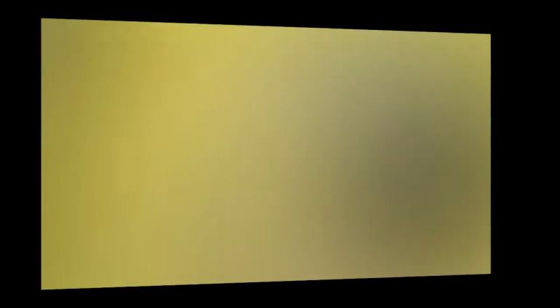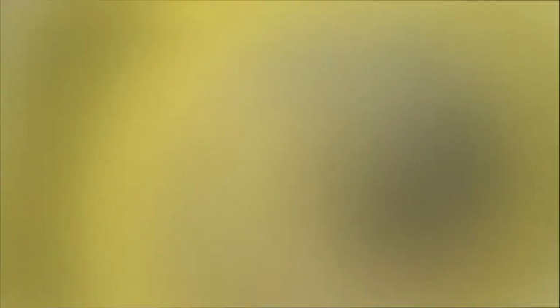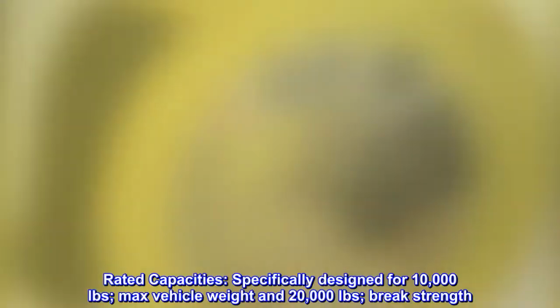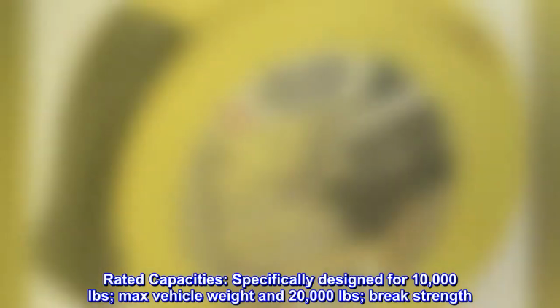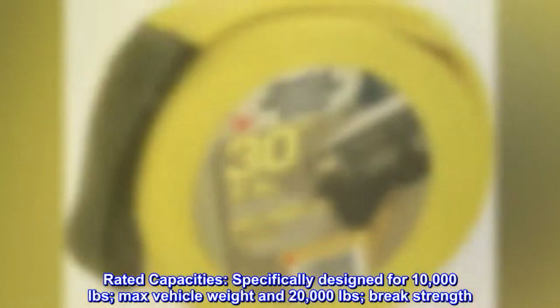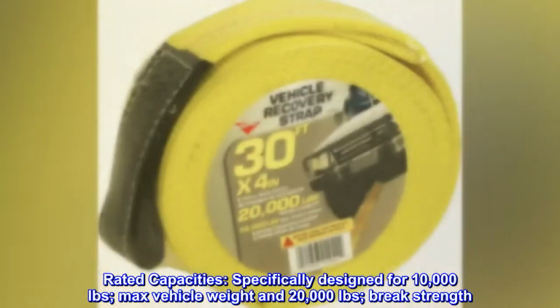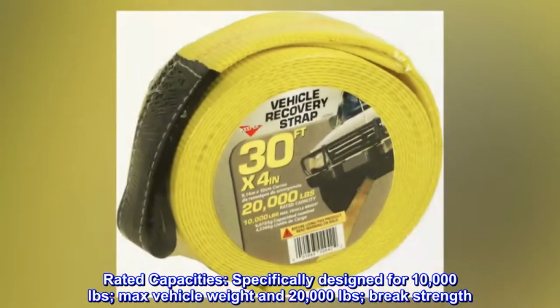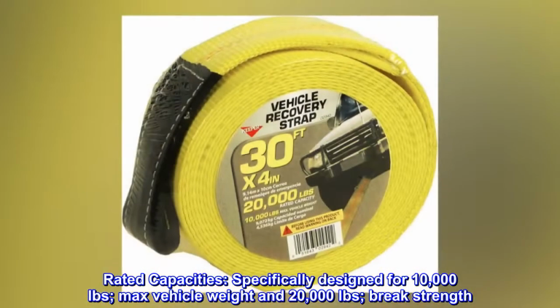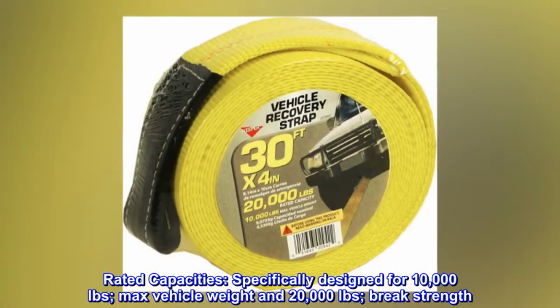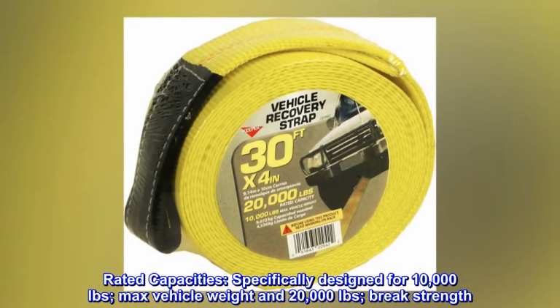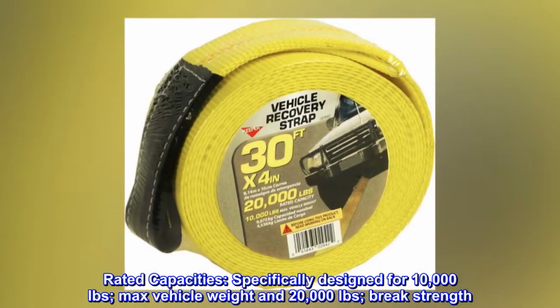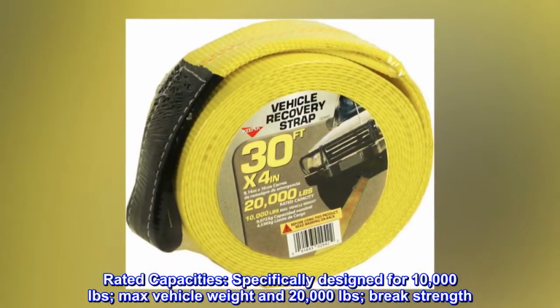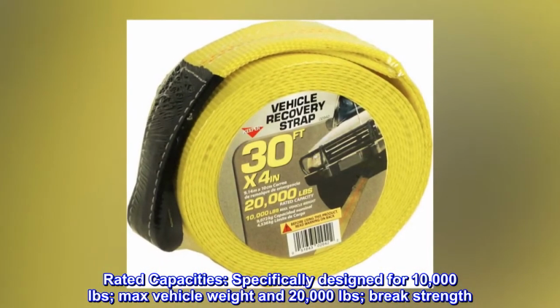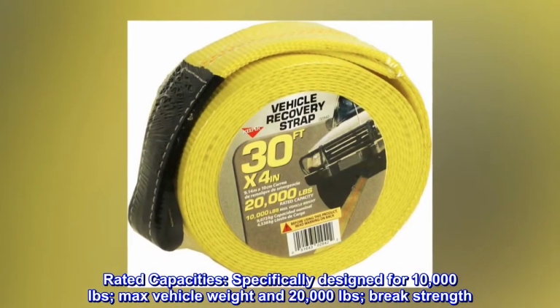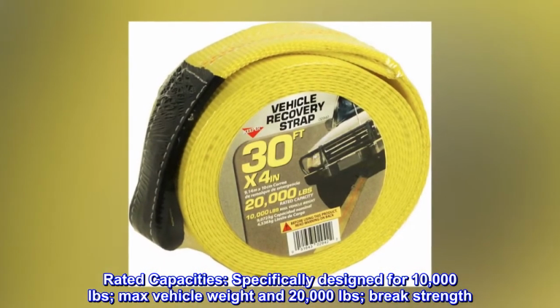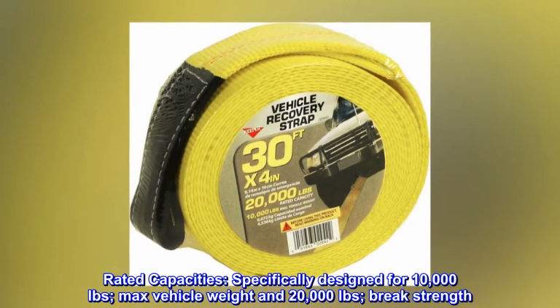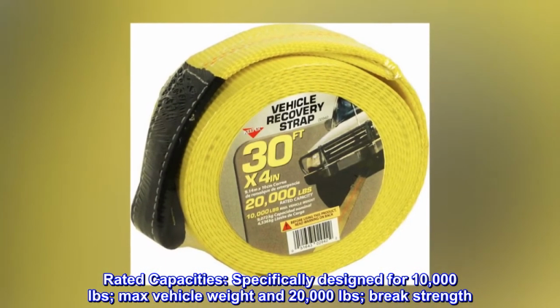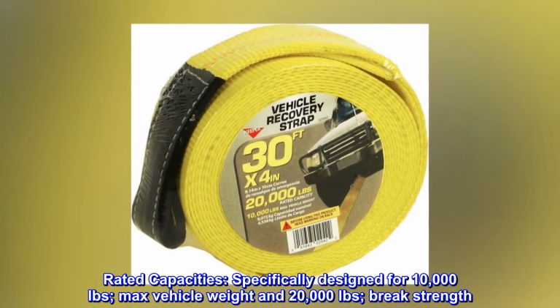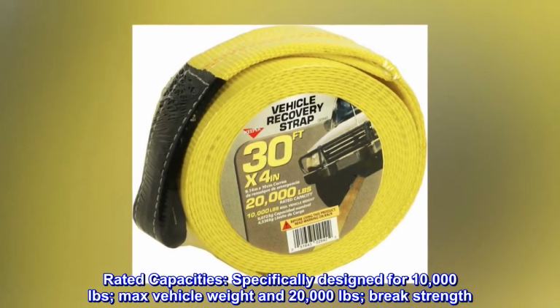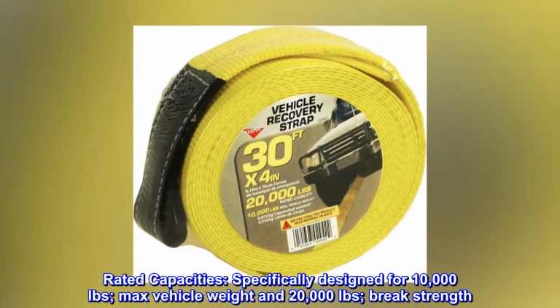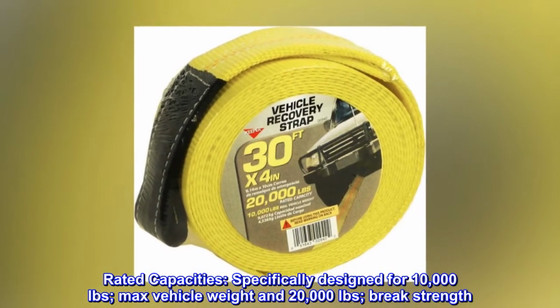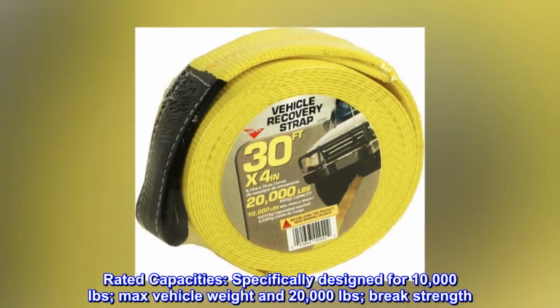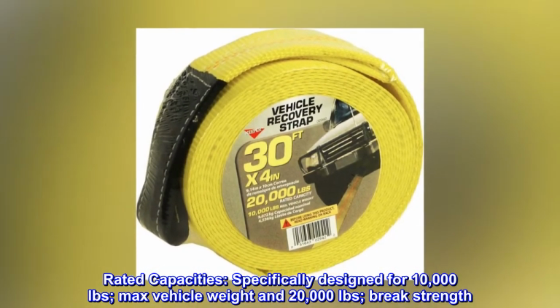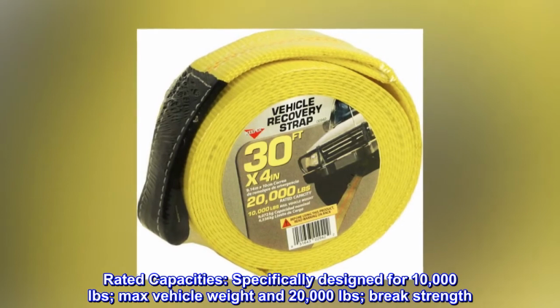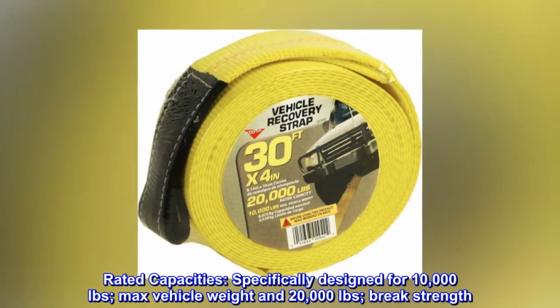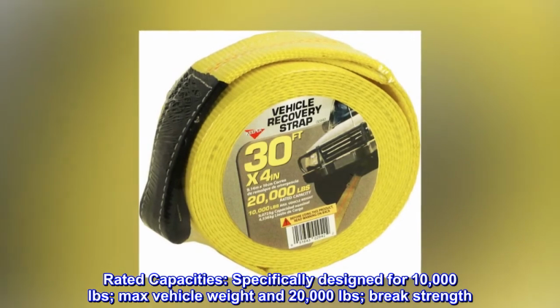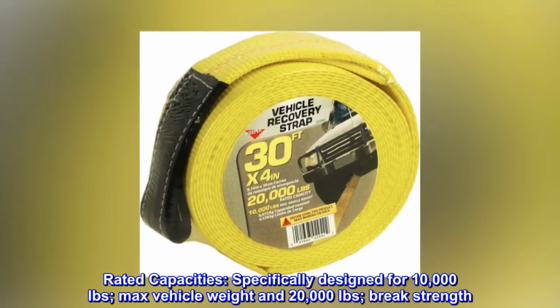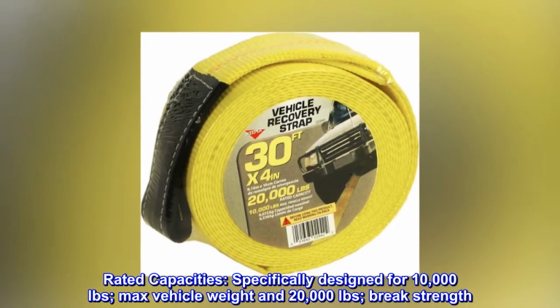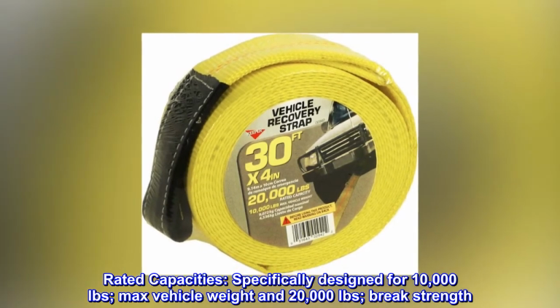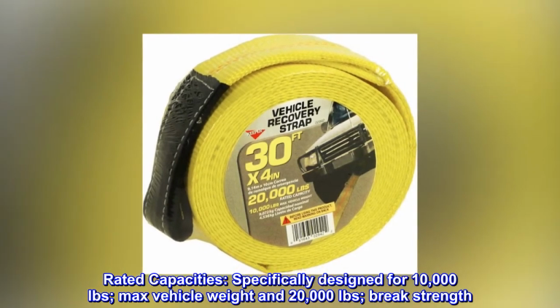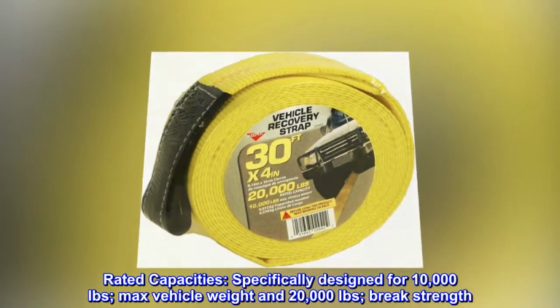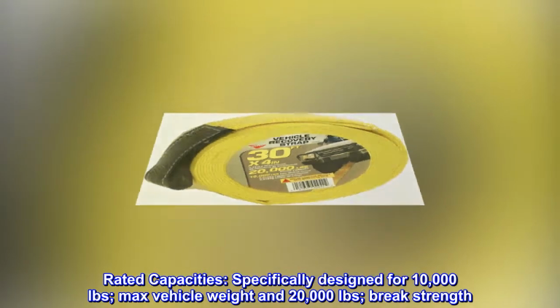Rated capacities: specifically designed for 10,000 pounds max vehicle weight and 20,000 pounds break strength.